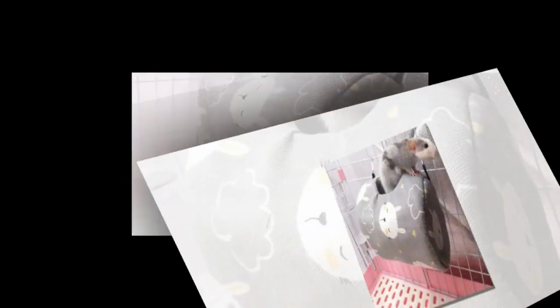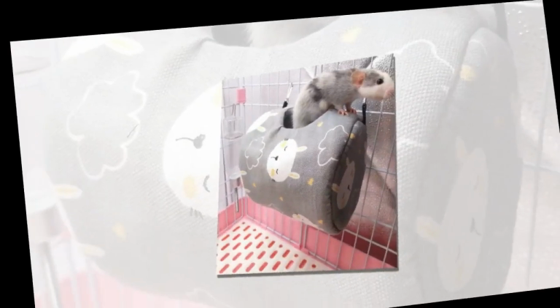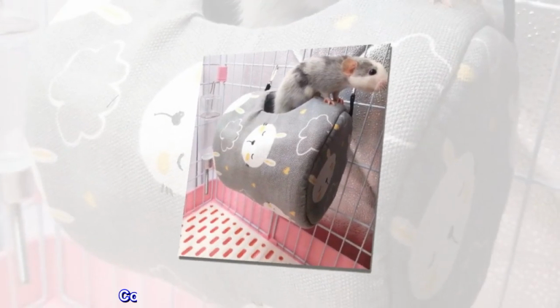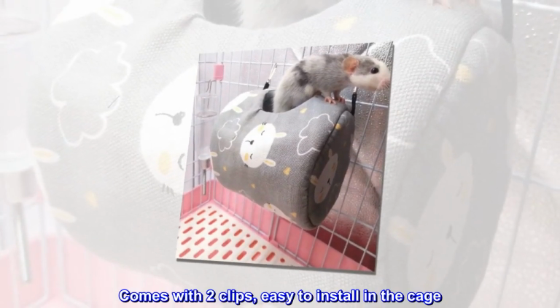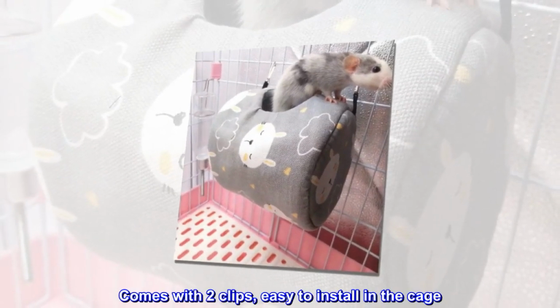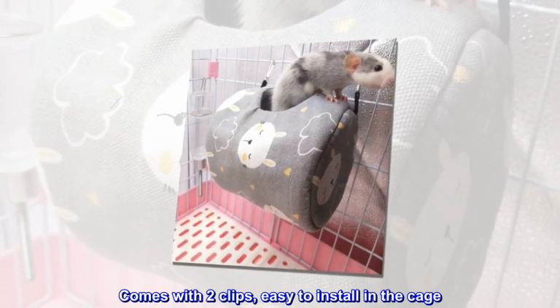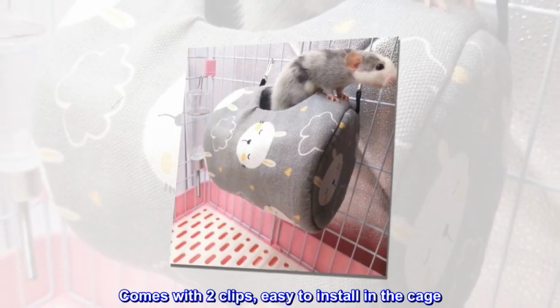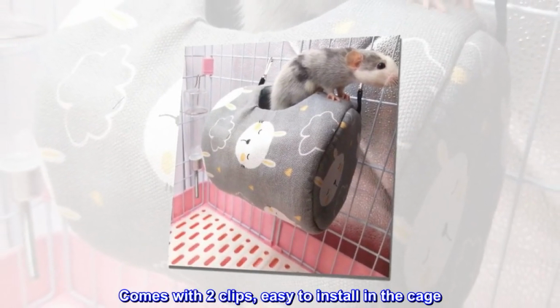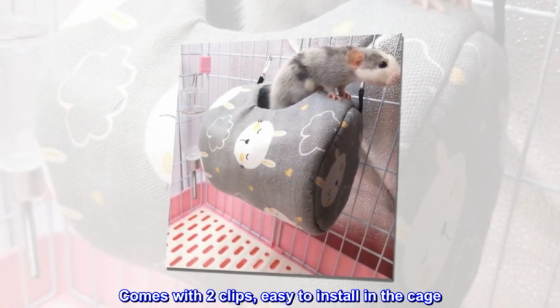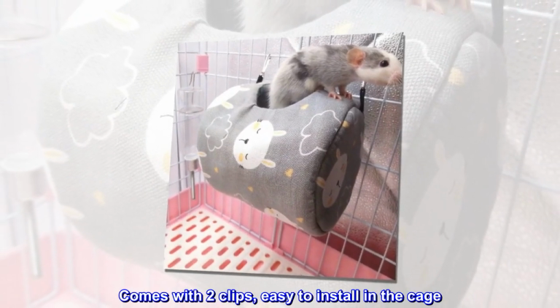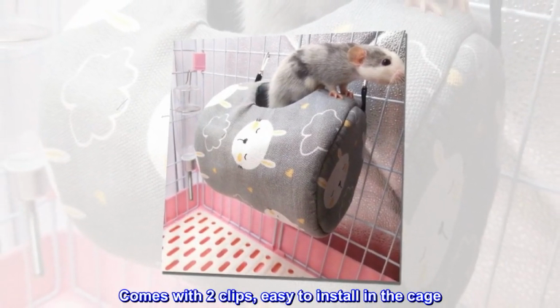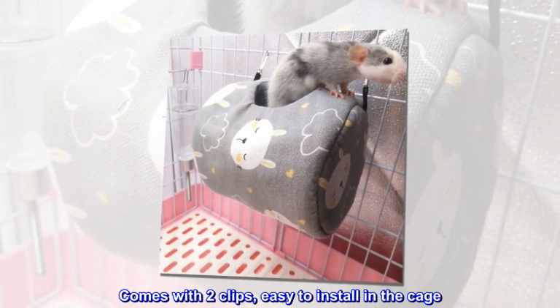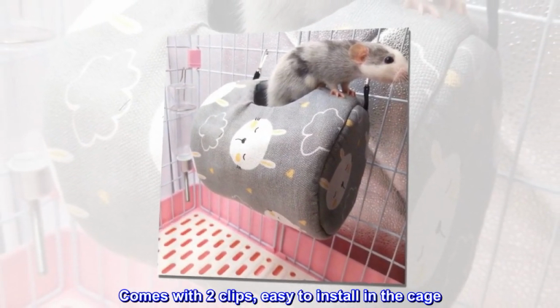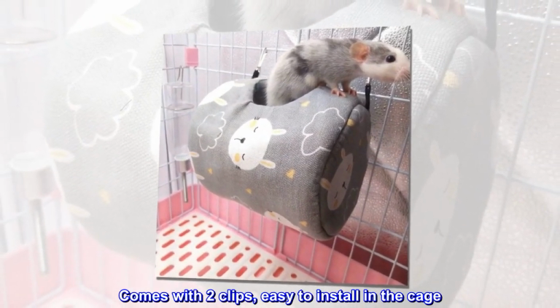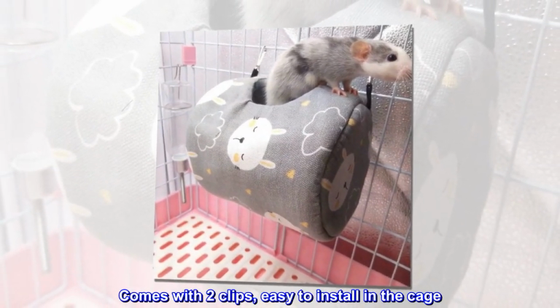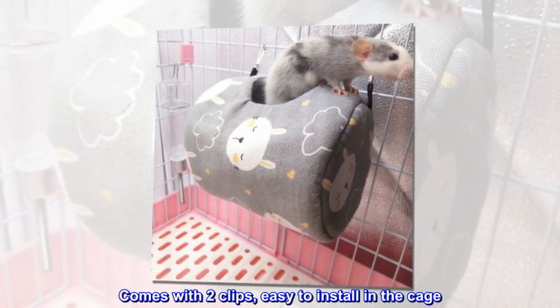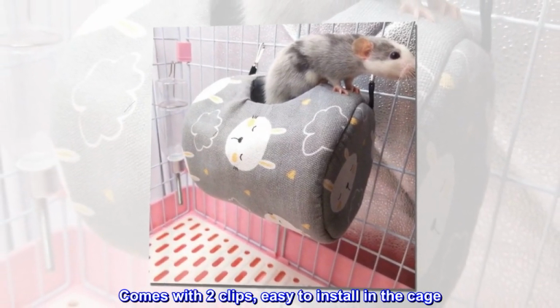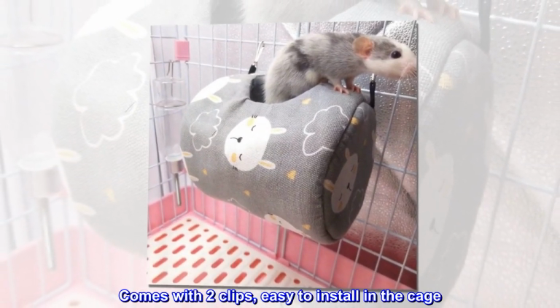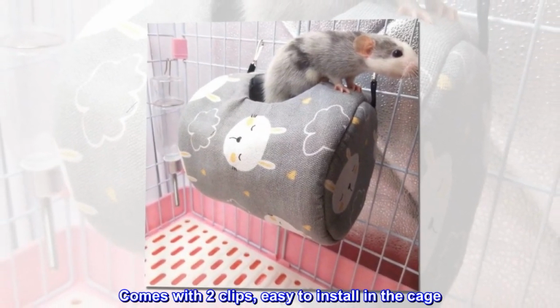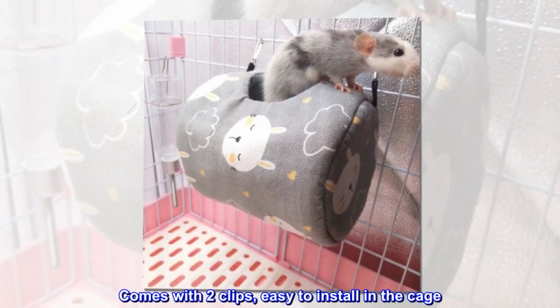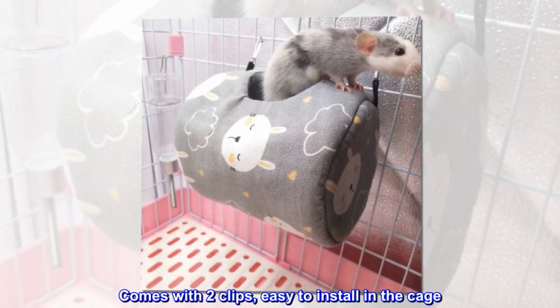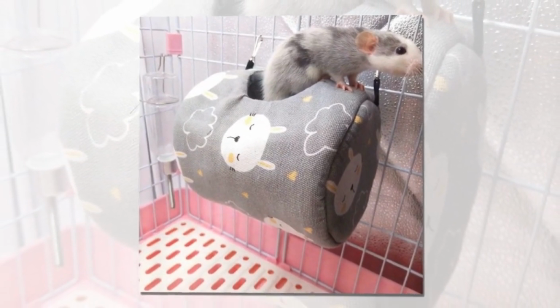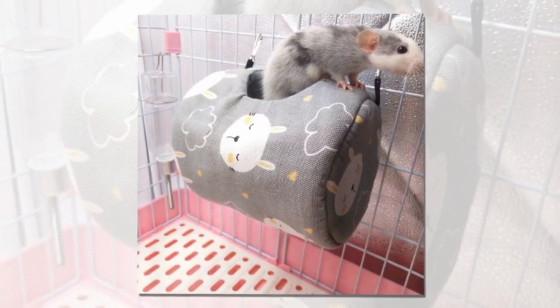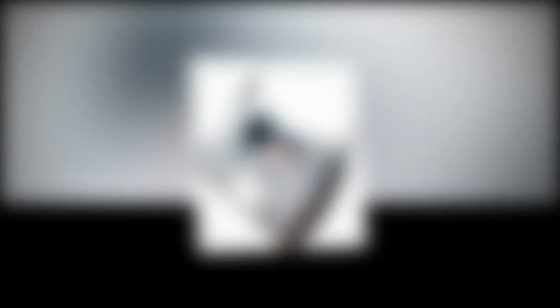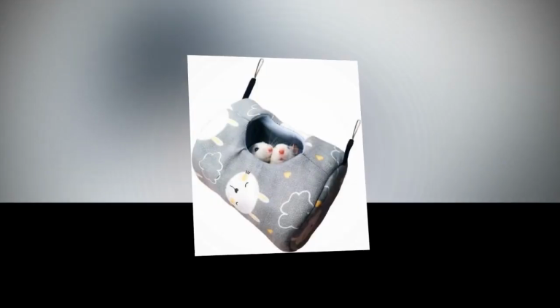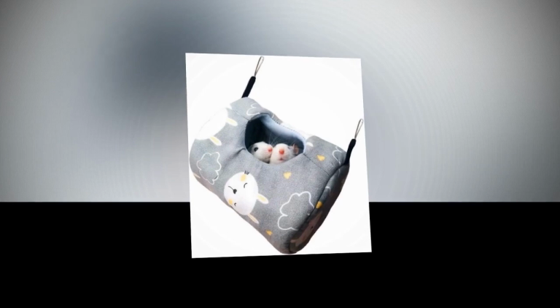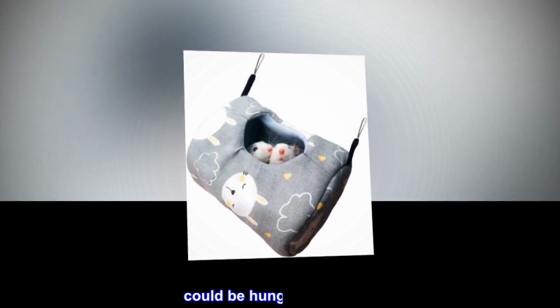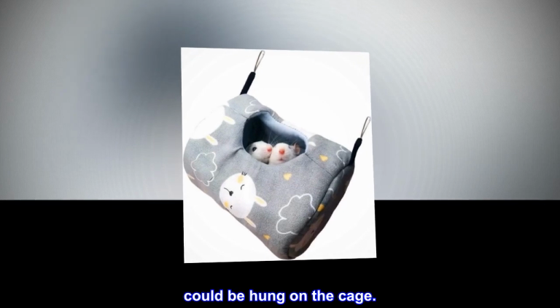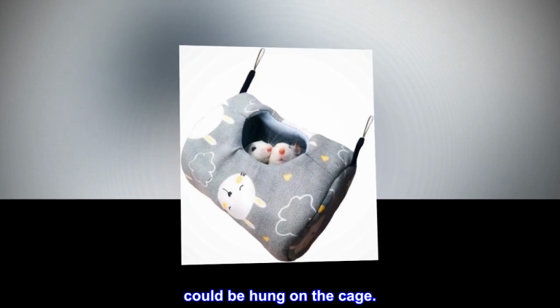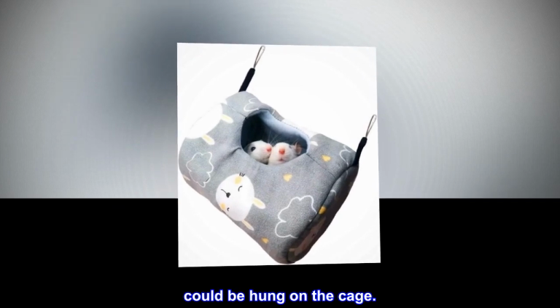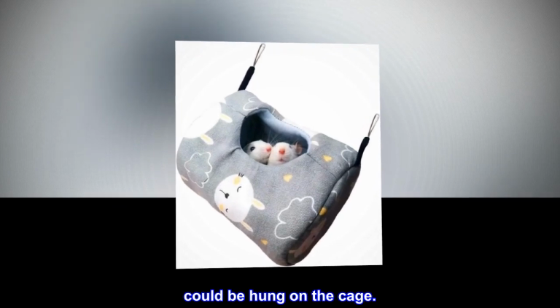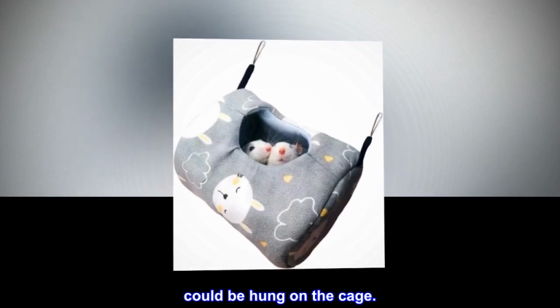Comes with two clips, easy to install in the cage. Could be hung on the cage.